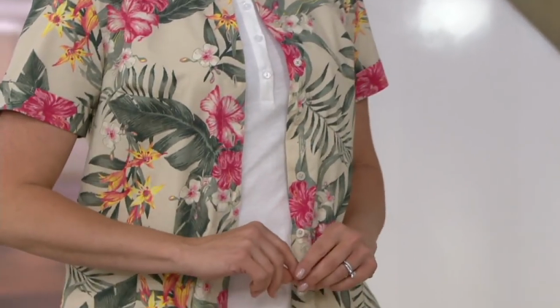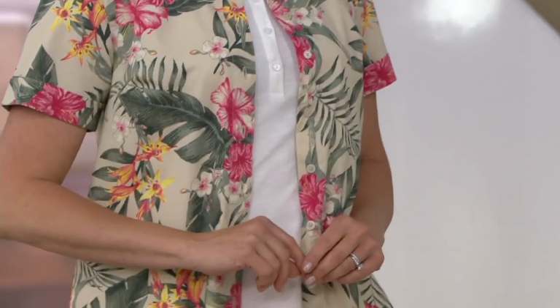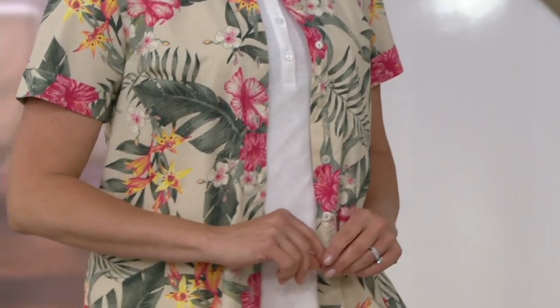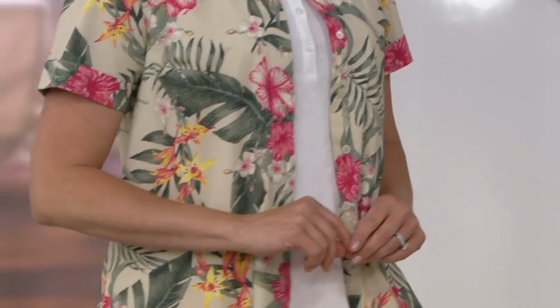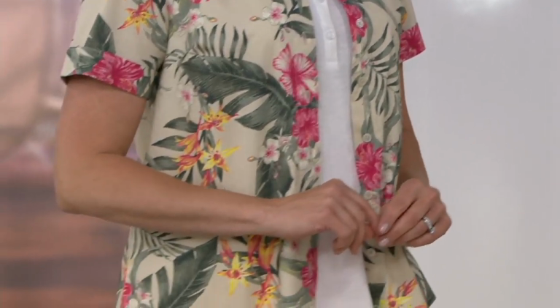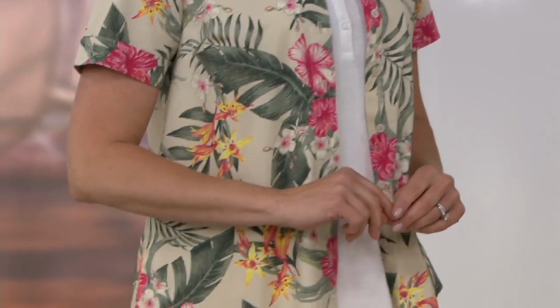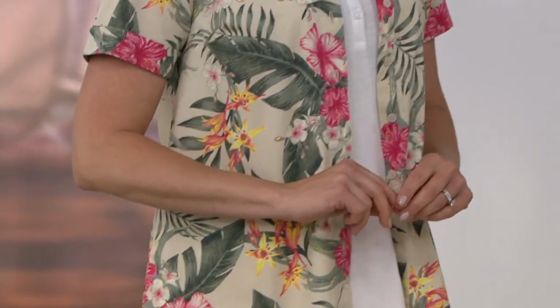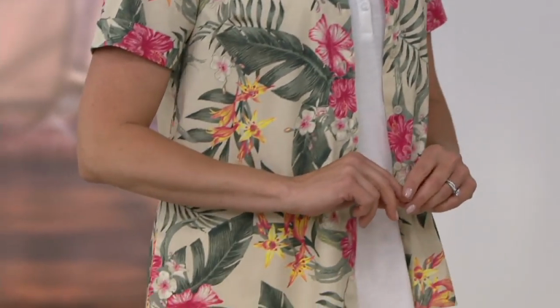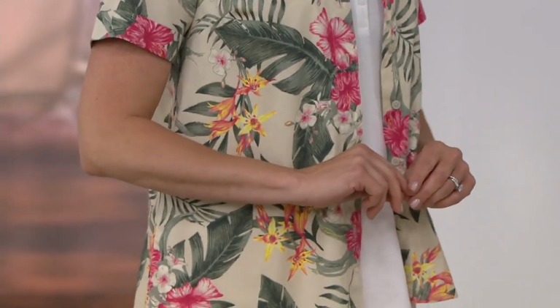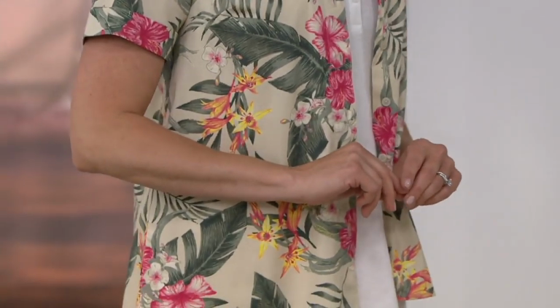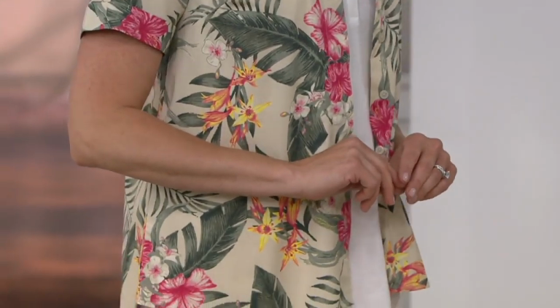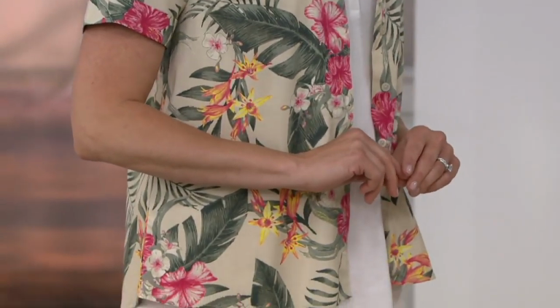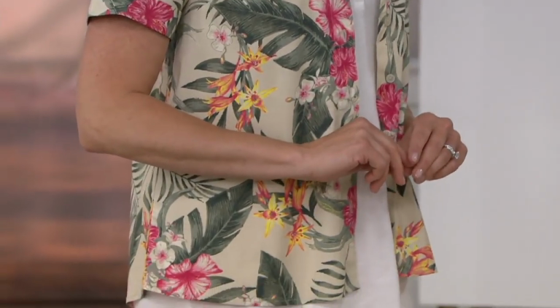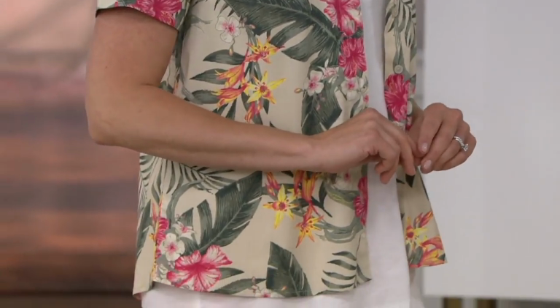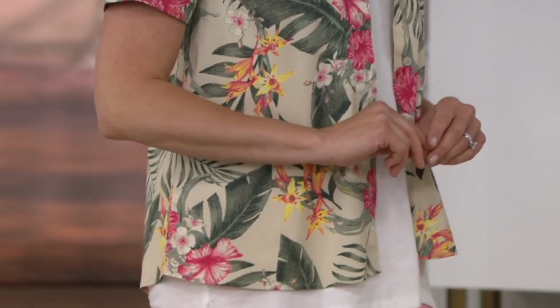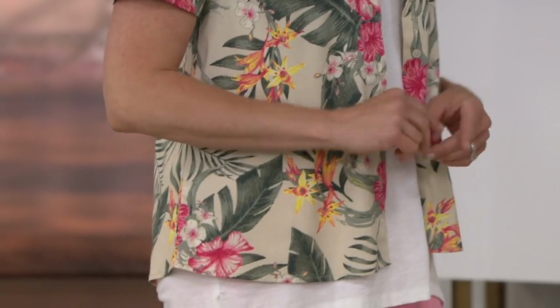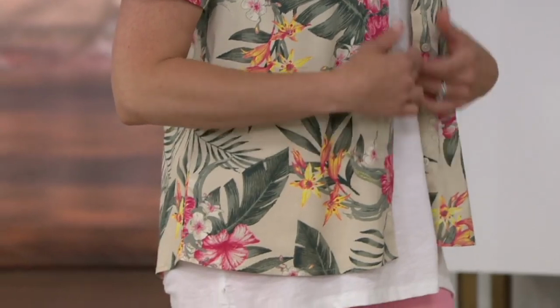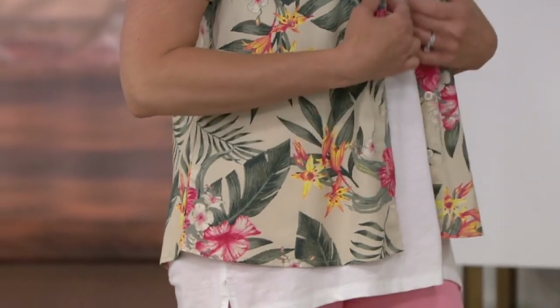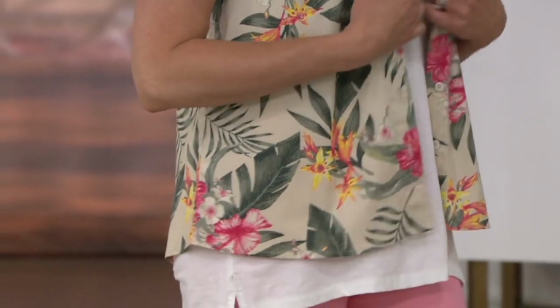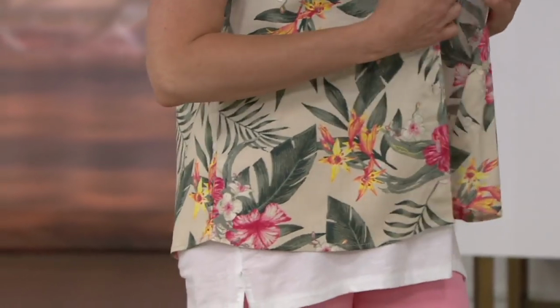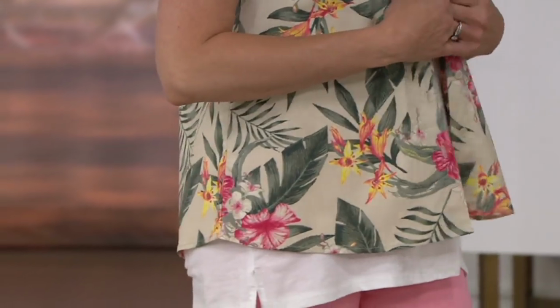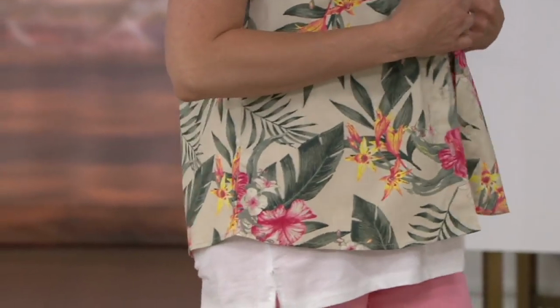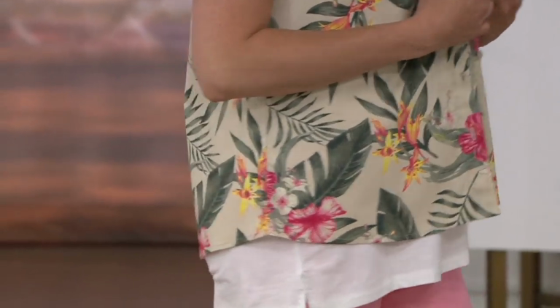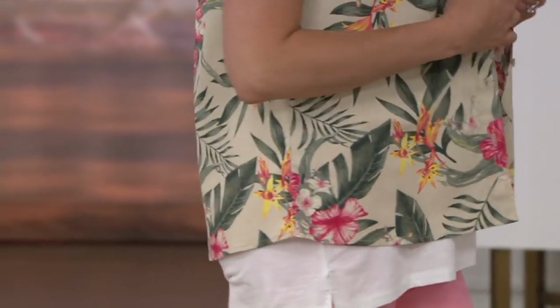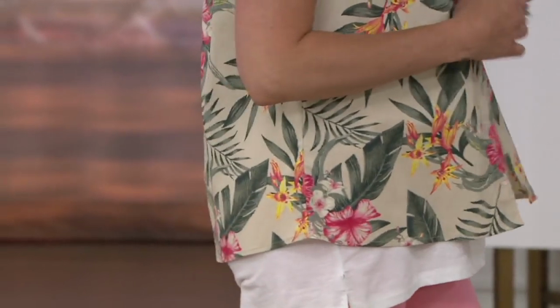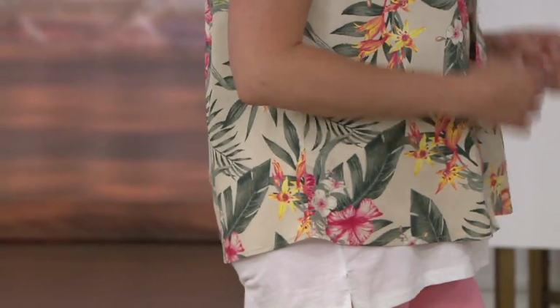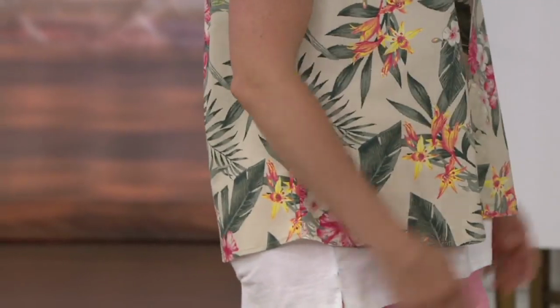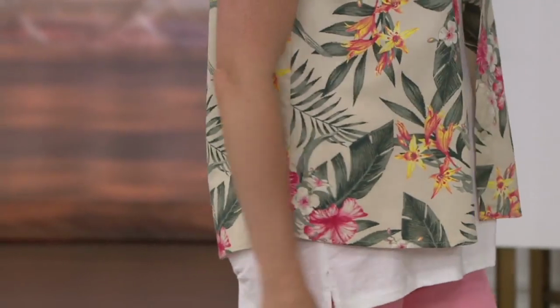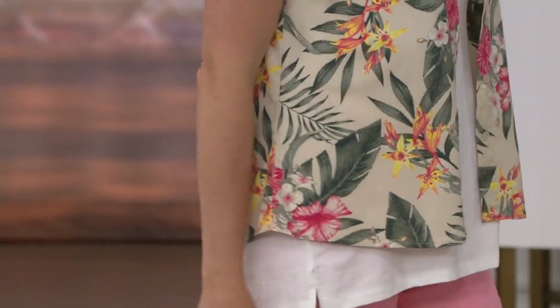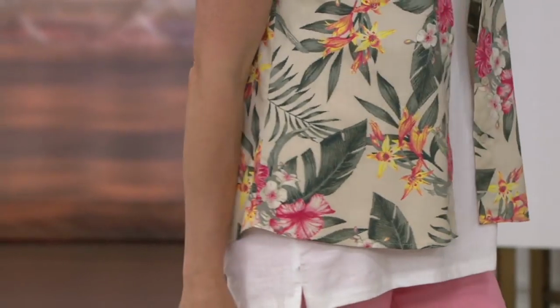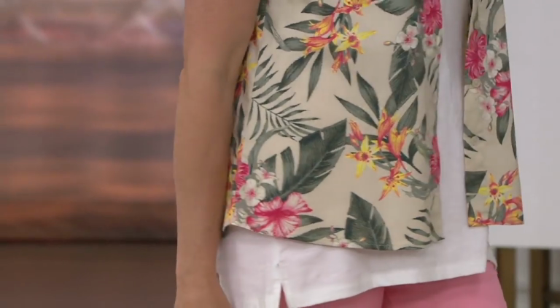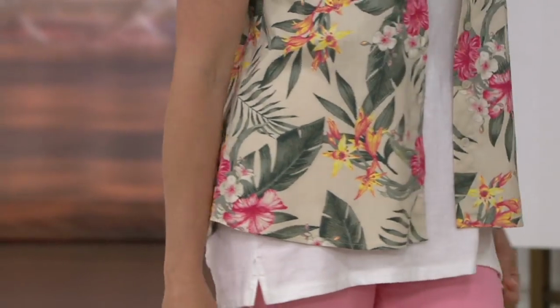This is the printed stretch poplin short sleeve camp shirt that you've been asking for, ladies, and it looks like instant vacation whether you stay in your backyard all summer or not. This is so great, and your husband is going to be so jelly that he can't get this for himself.